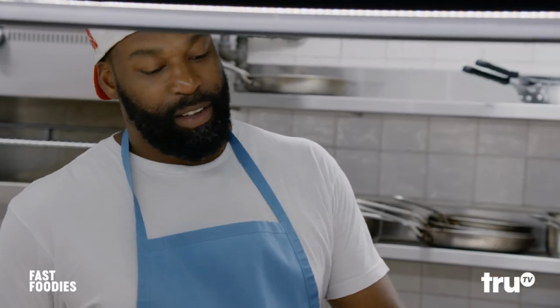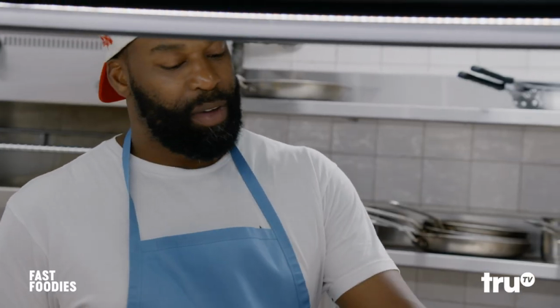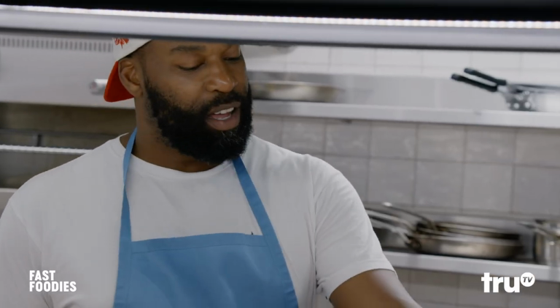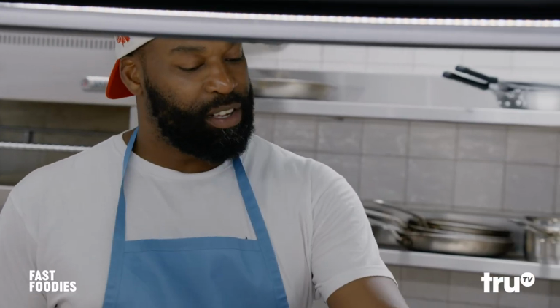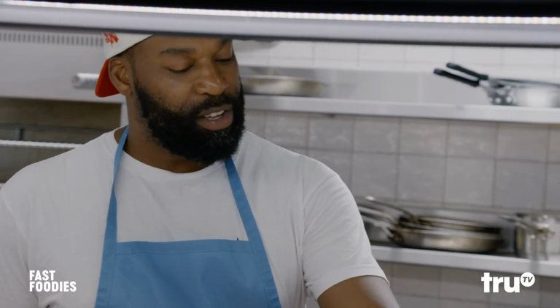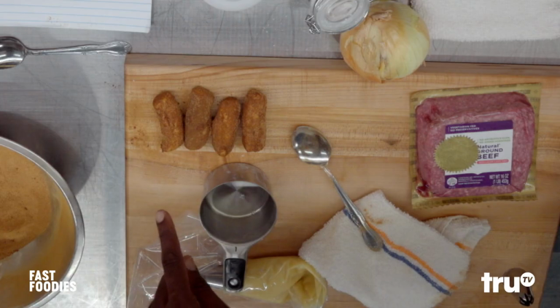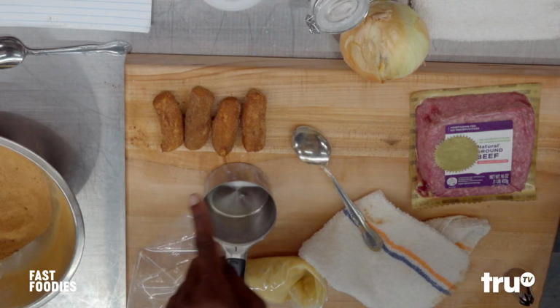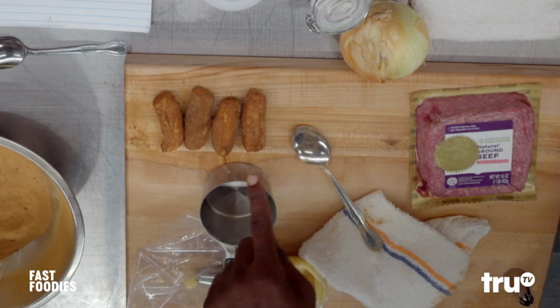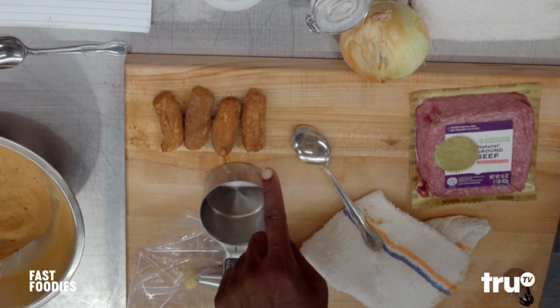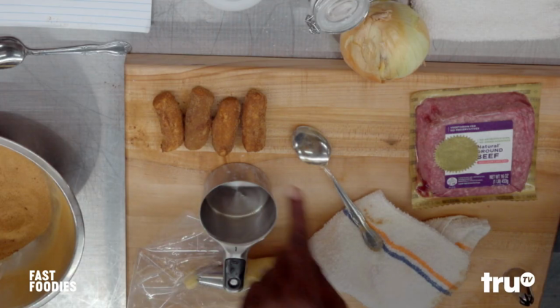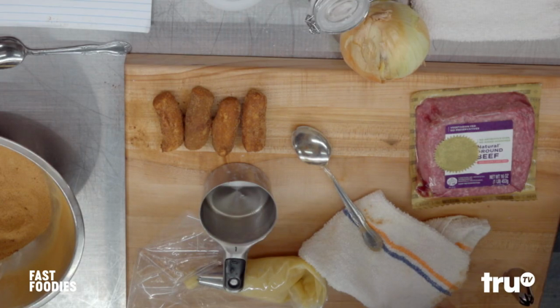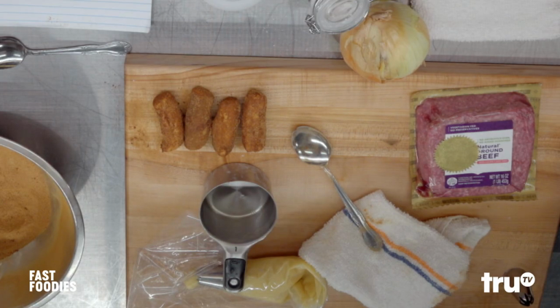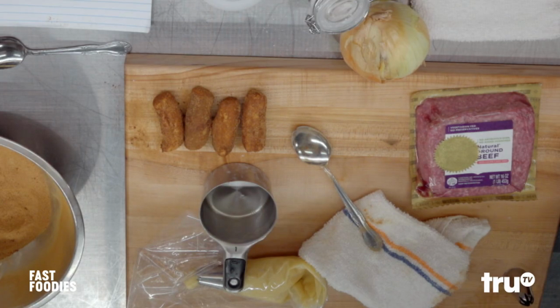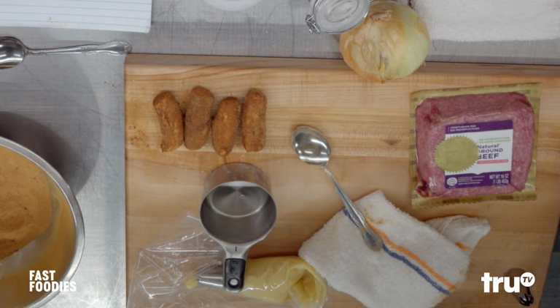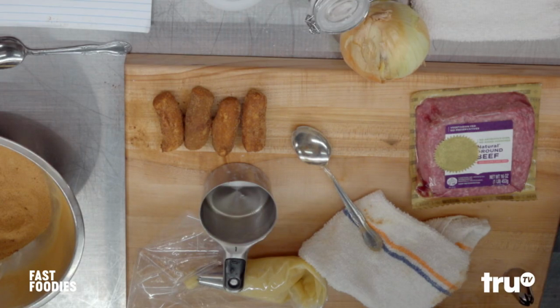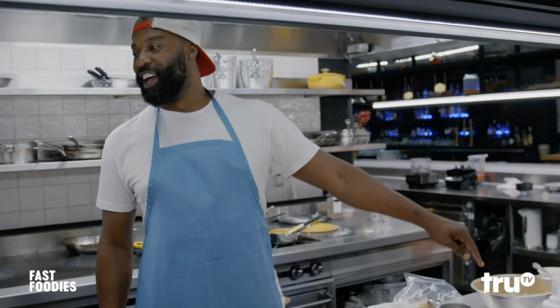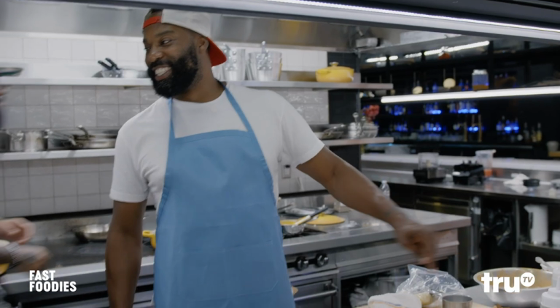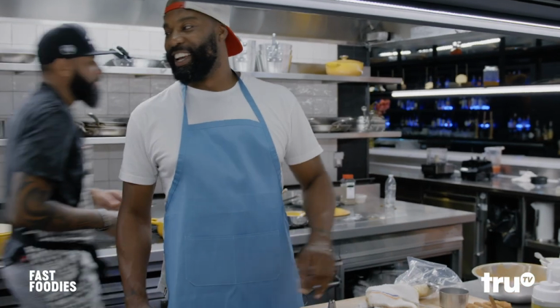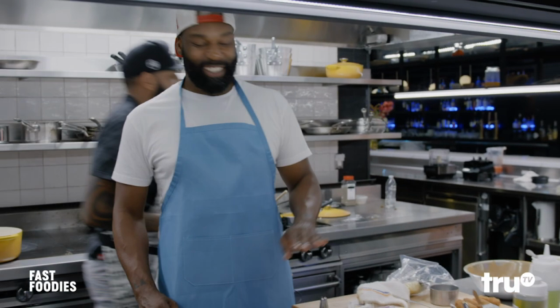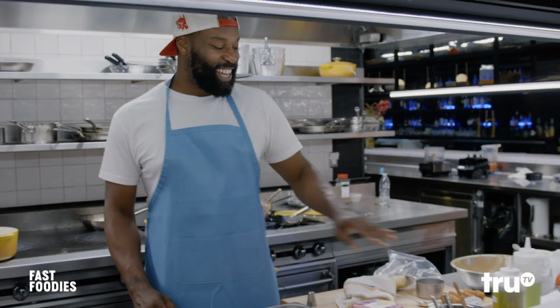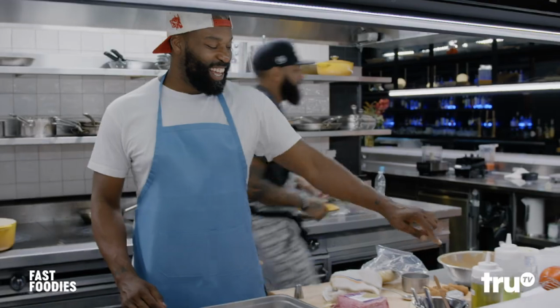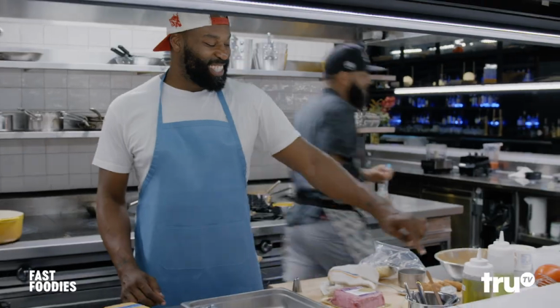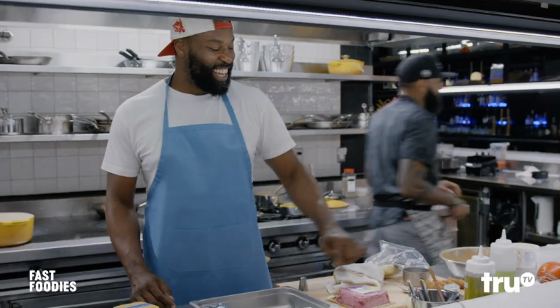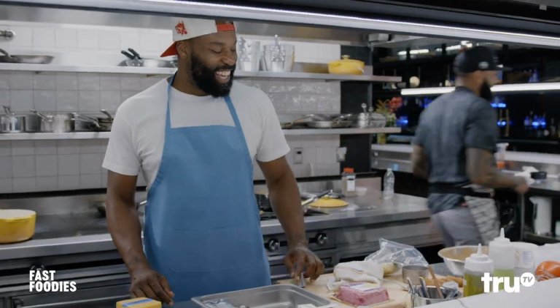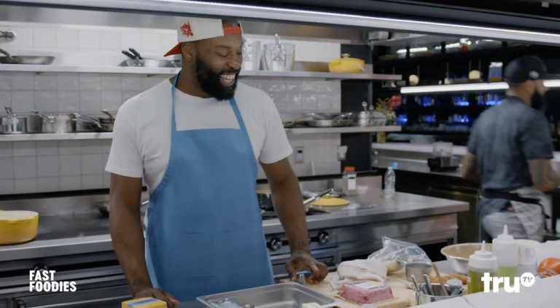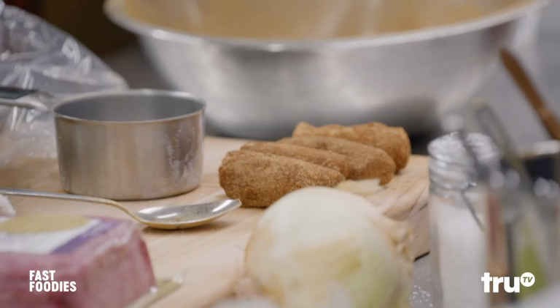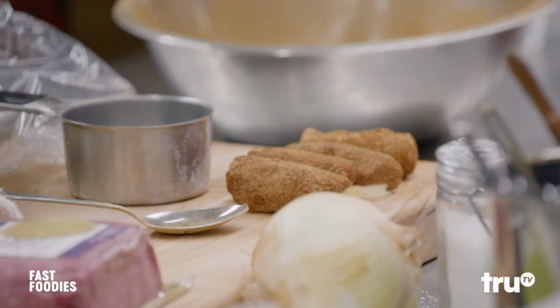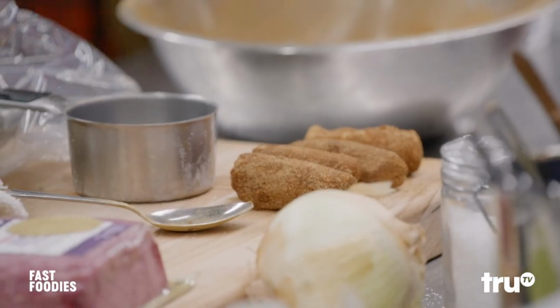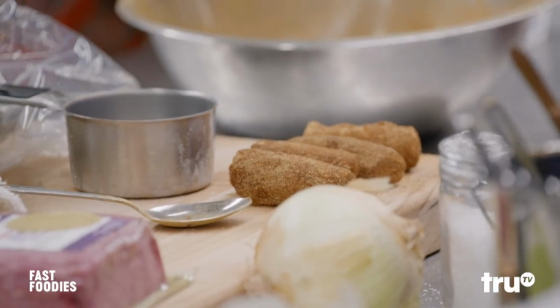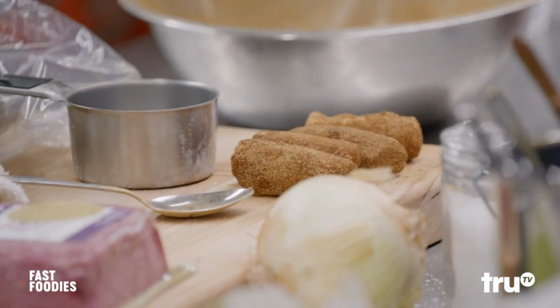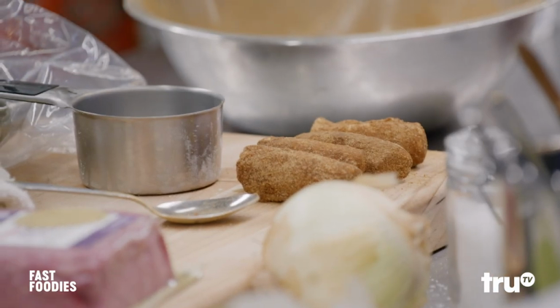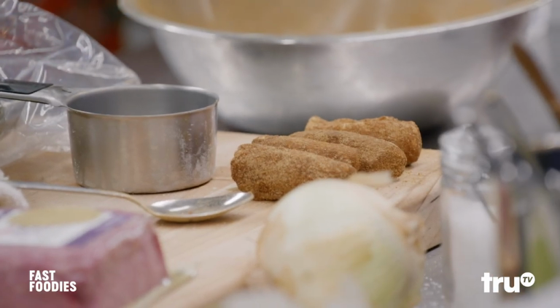My uncle — all his fingers look like that. They're all the same size. We're going to call these uncle fingers.